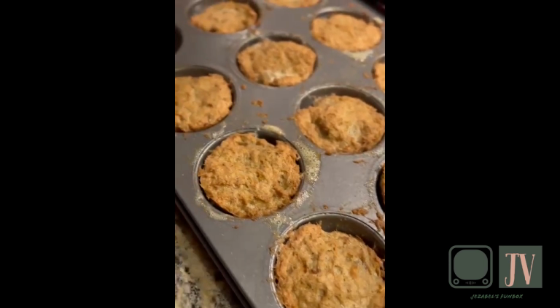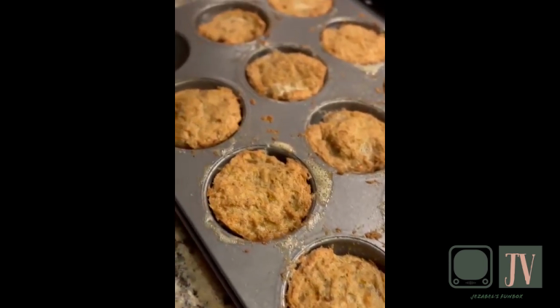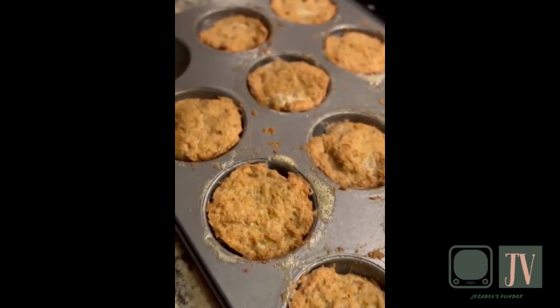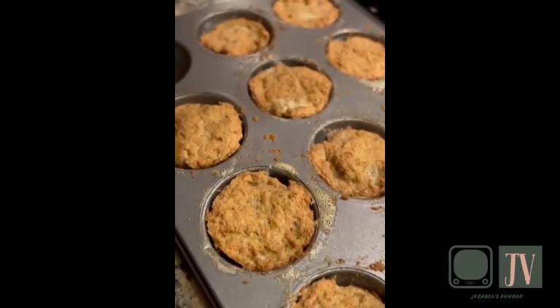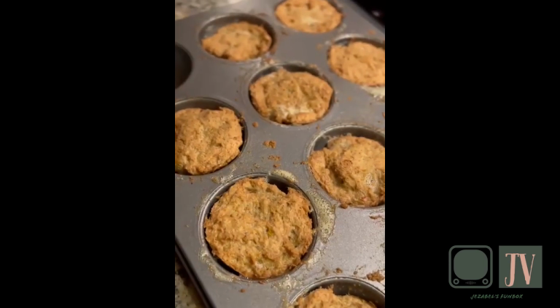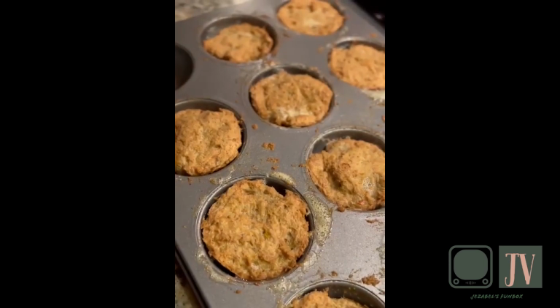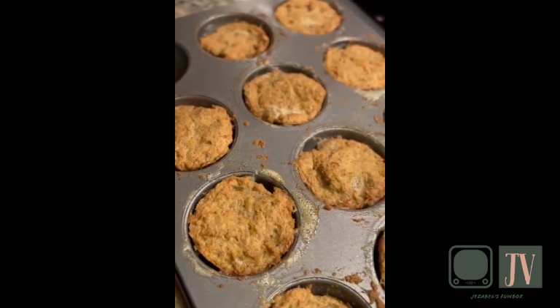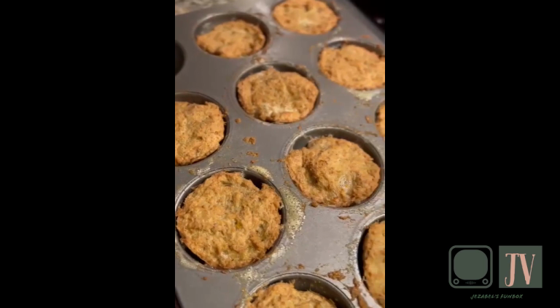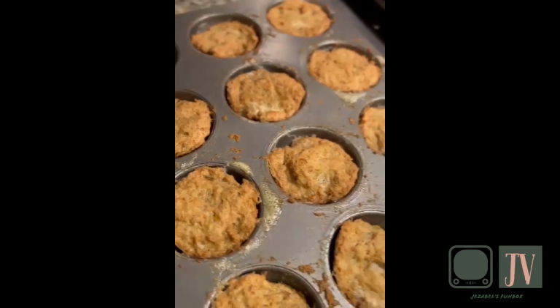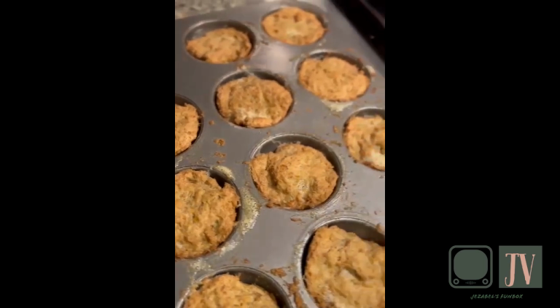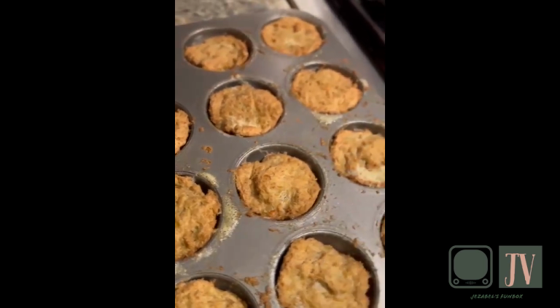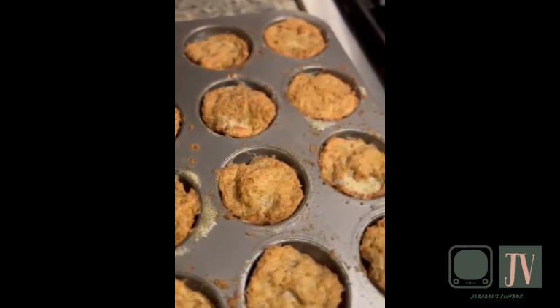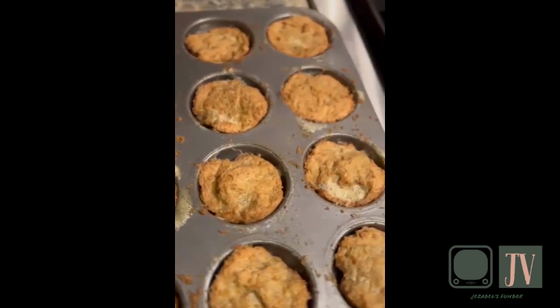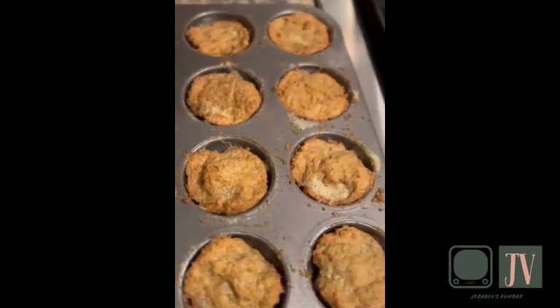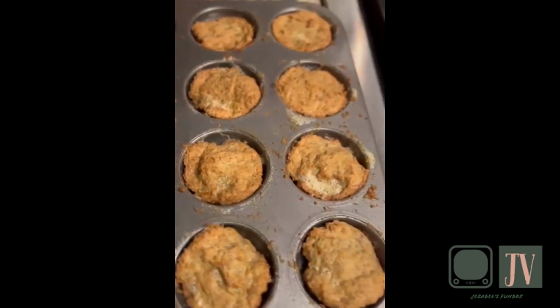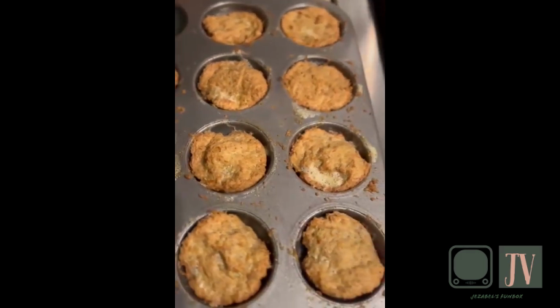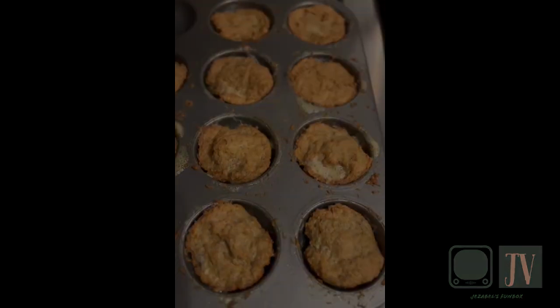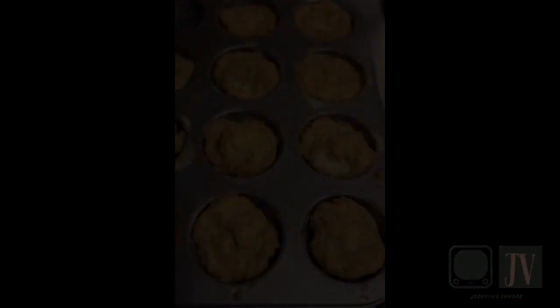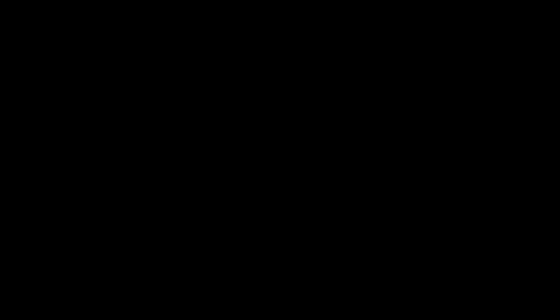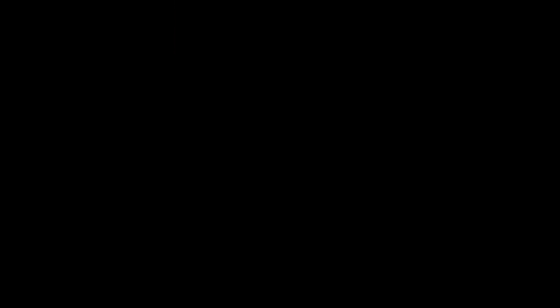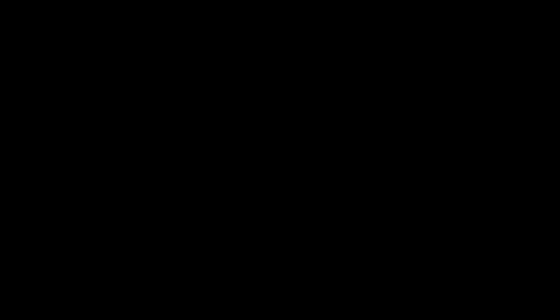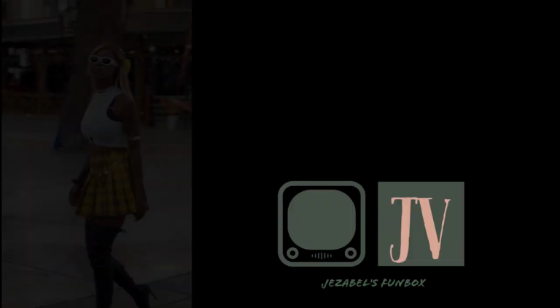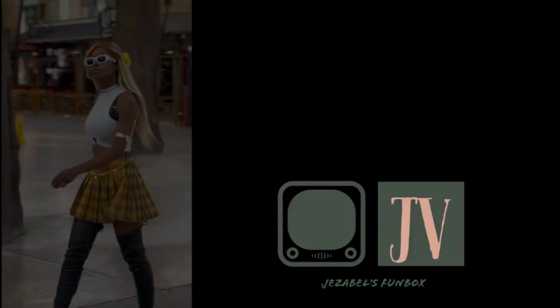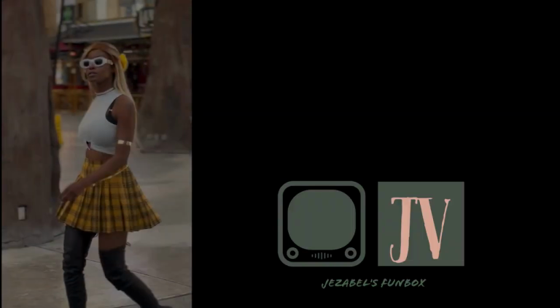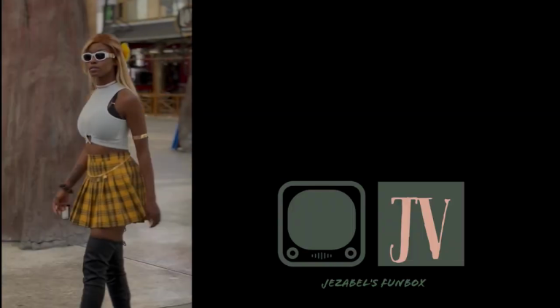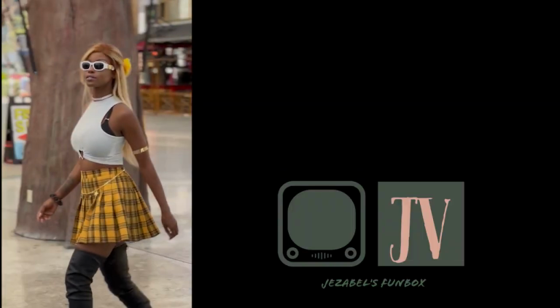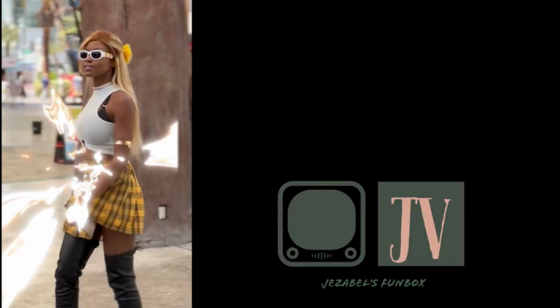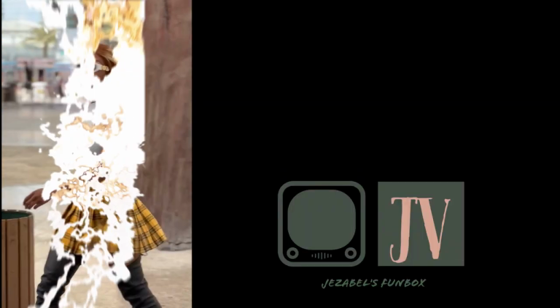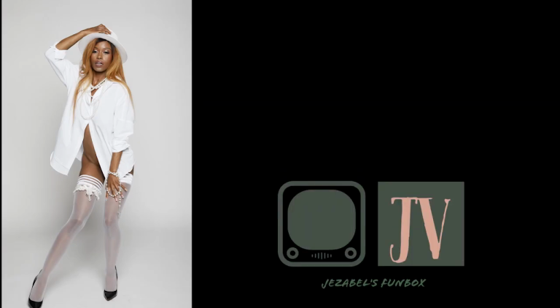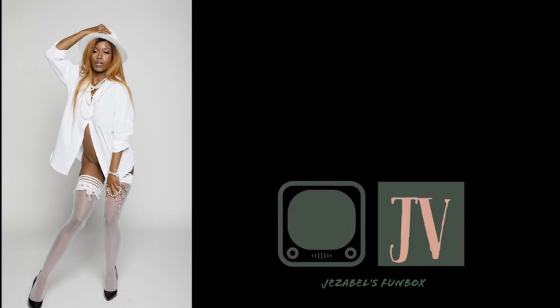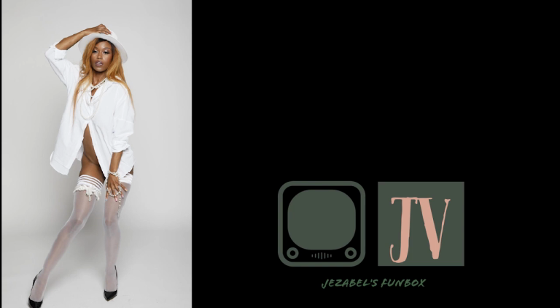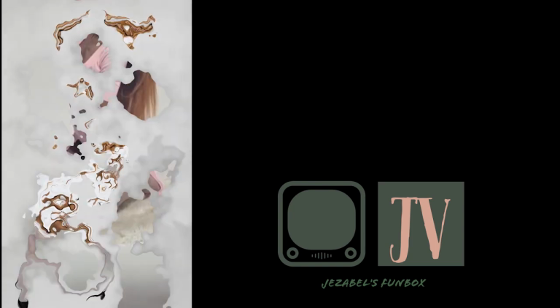And that is how you make delicious pork carnivore buns. Thank you and I will see you in the next video.